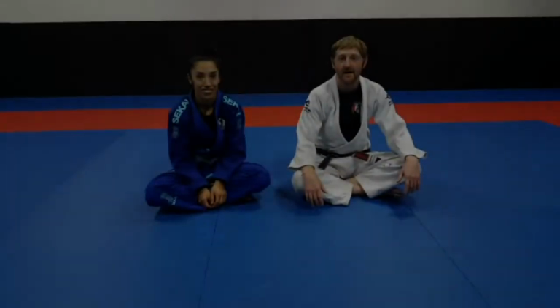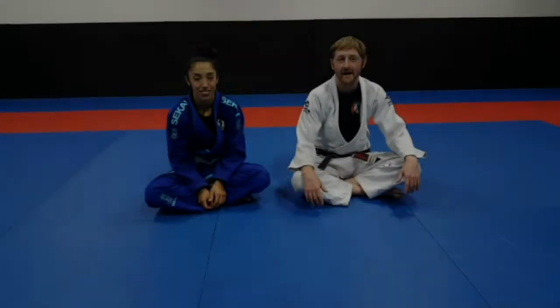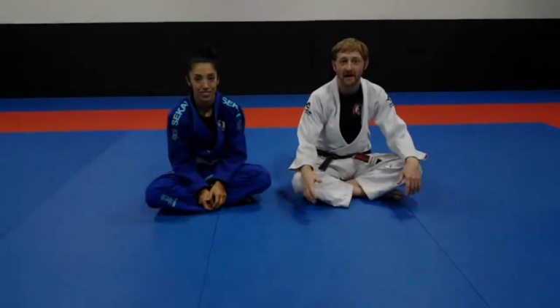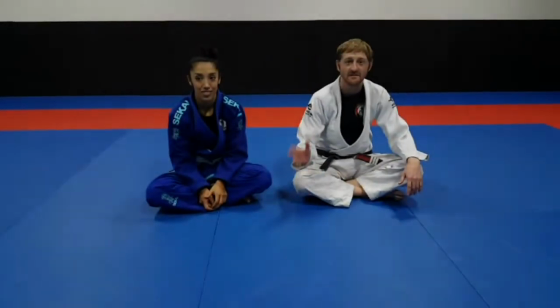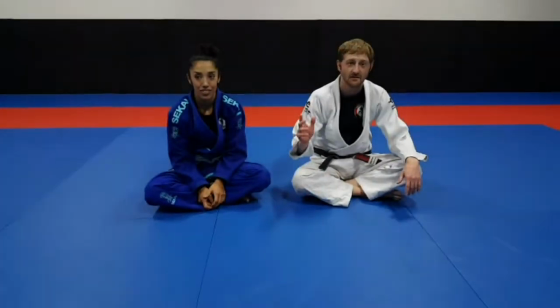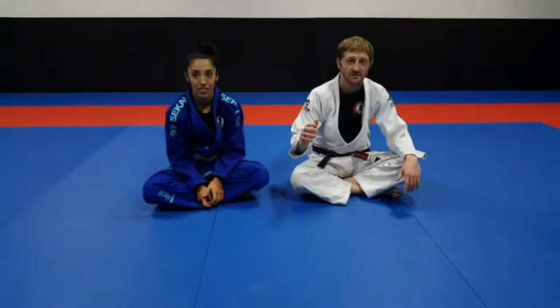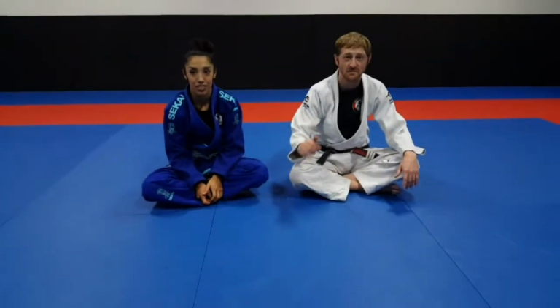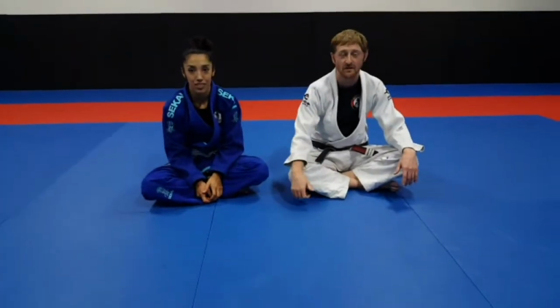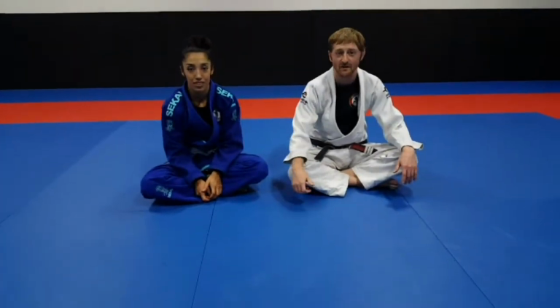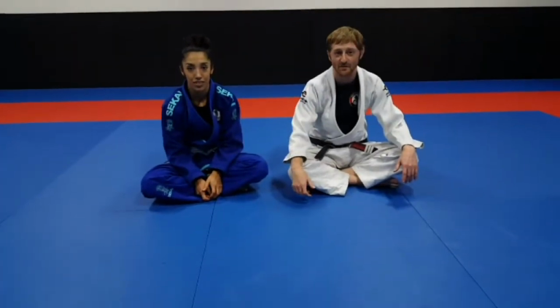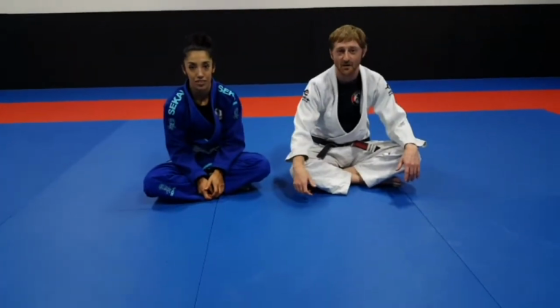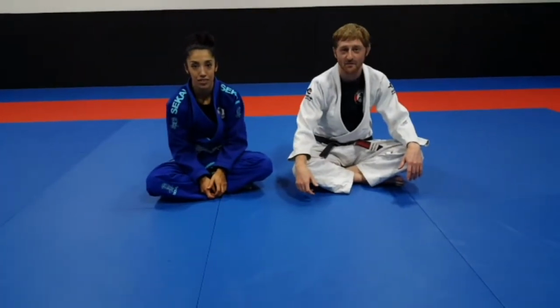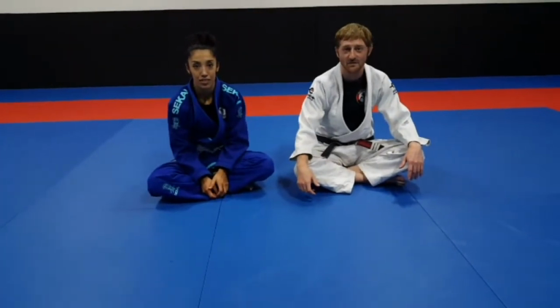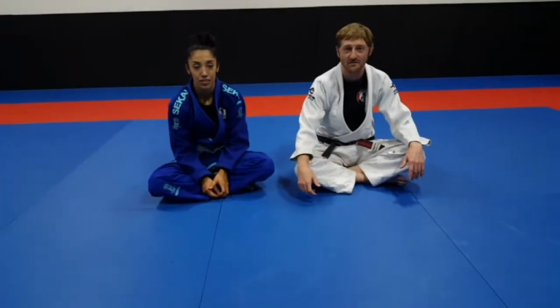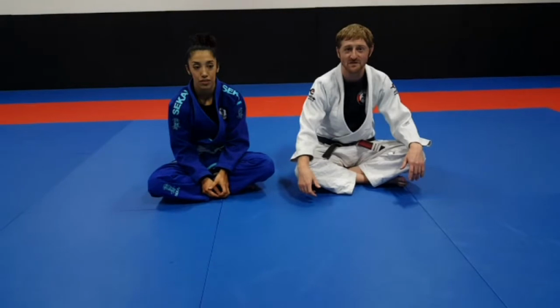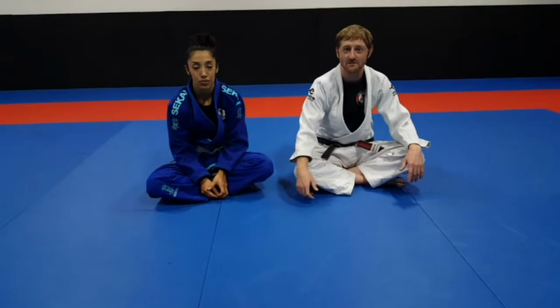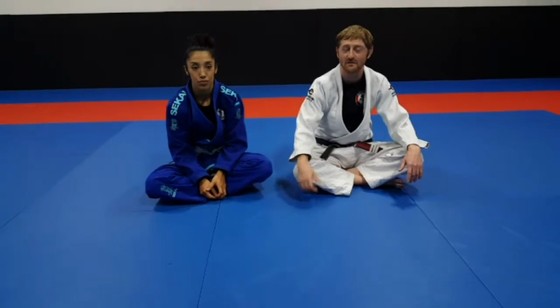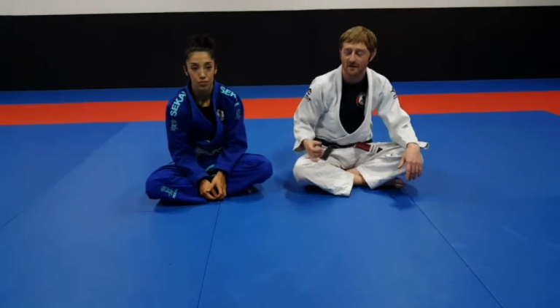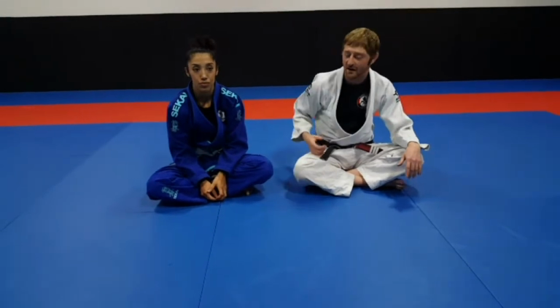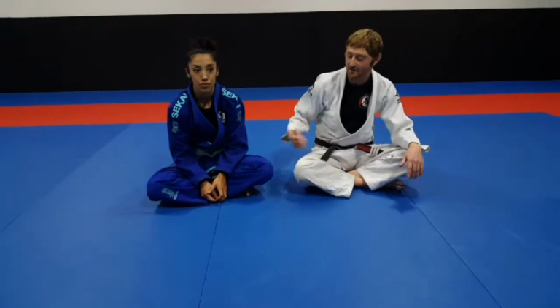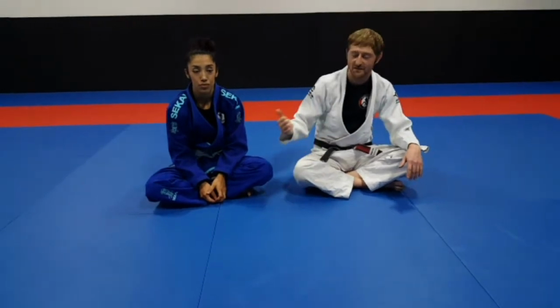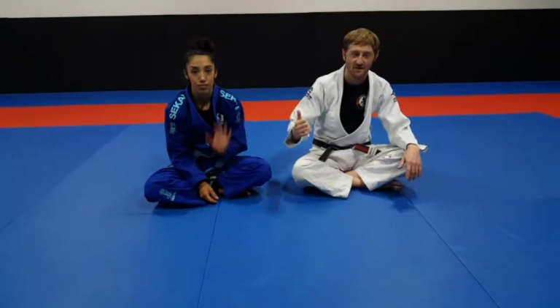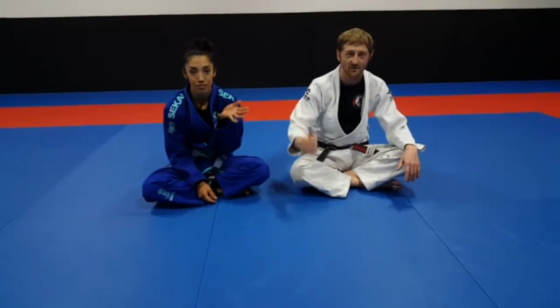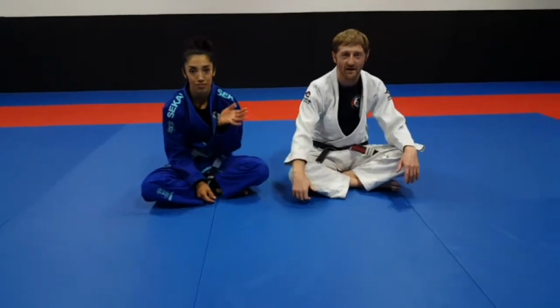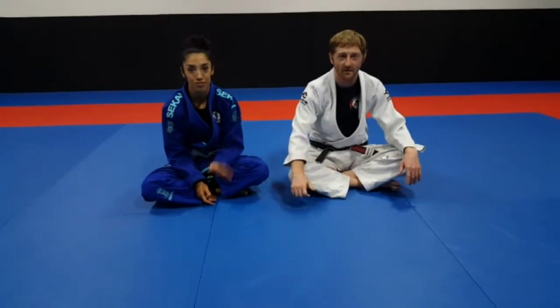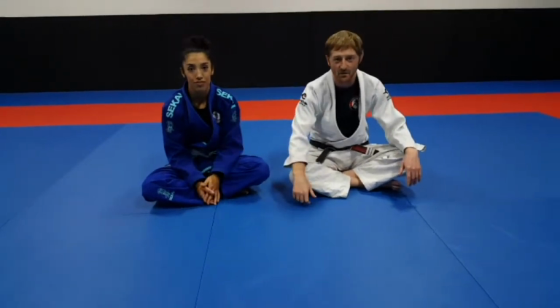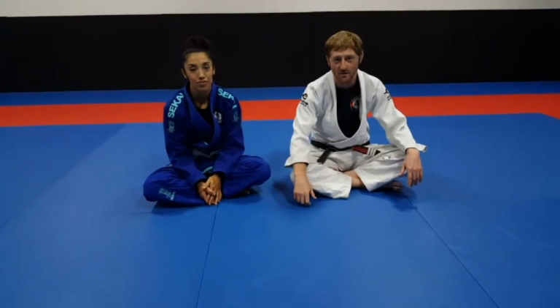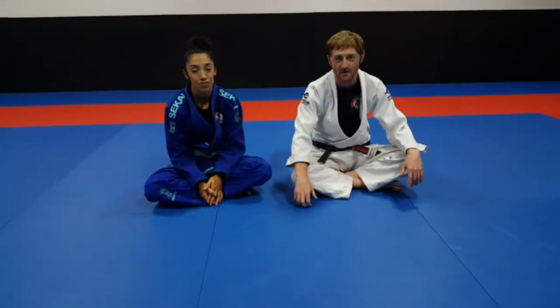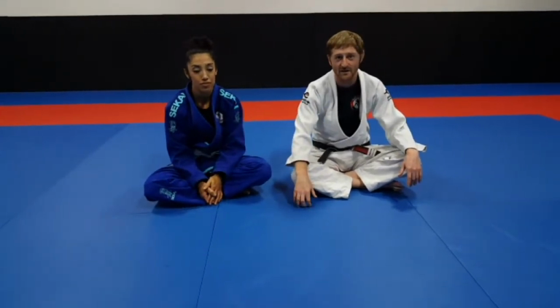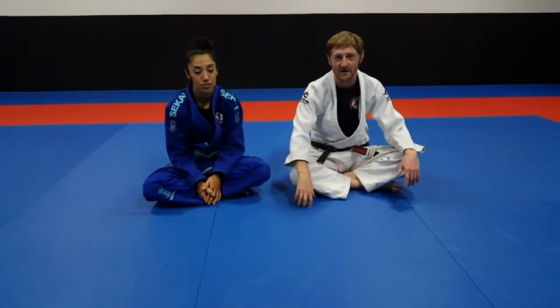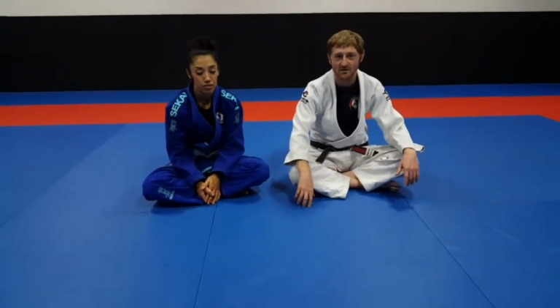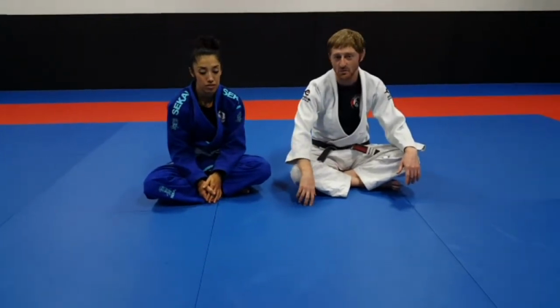Hey guys, Christopher Story here from Ball Brazilian Jiu Jitsu. Marisol is with me today. We're going to work on the clock choke.